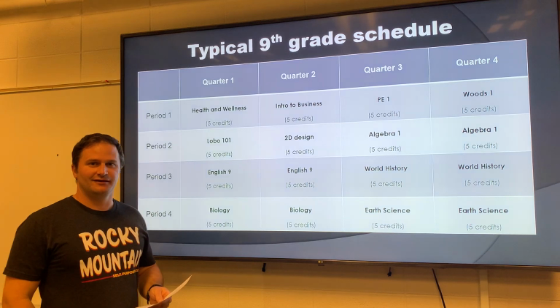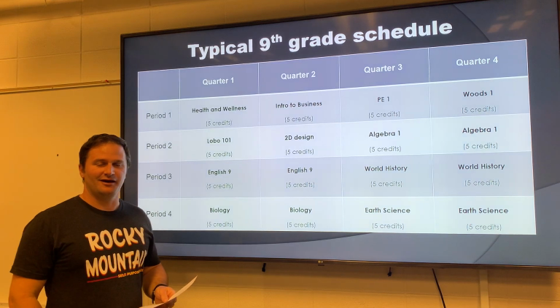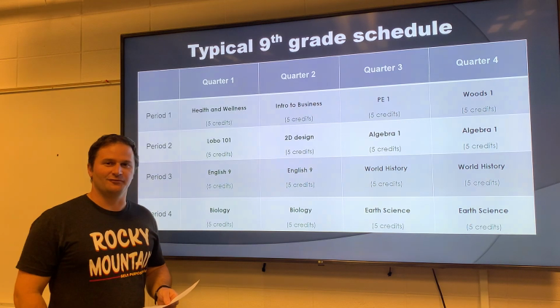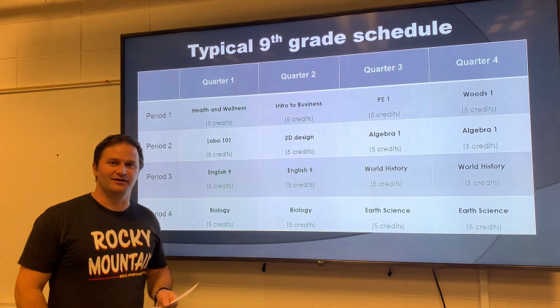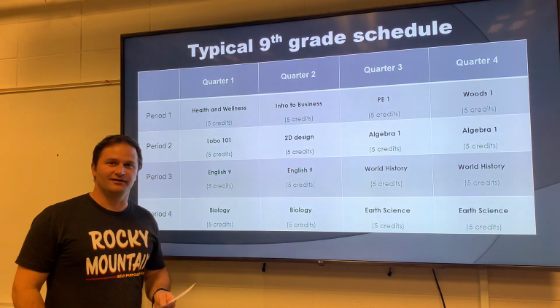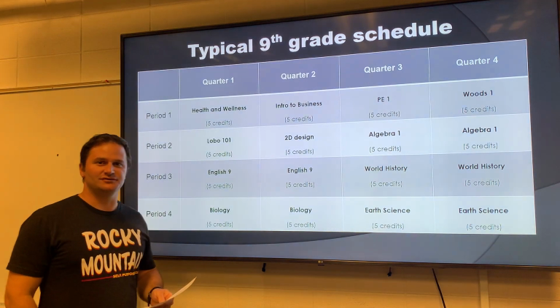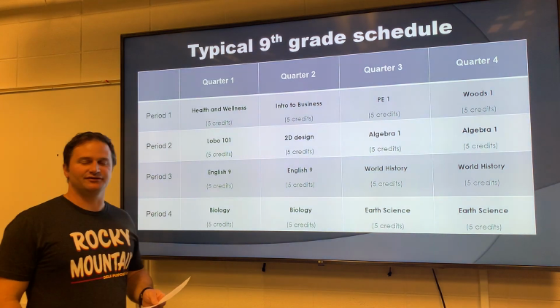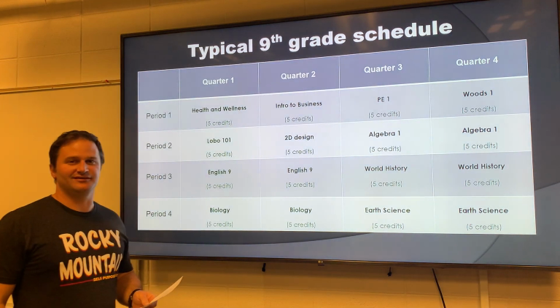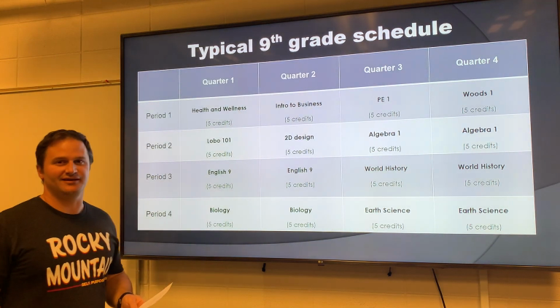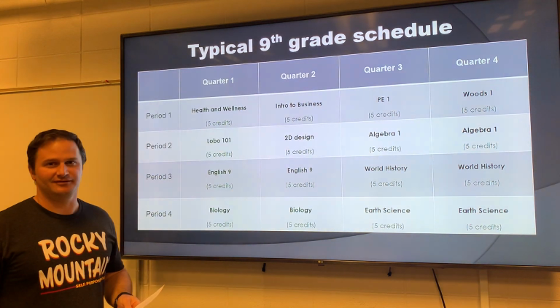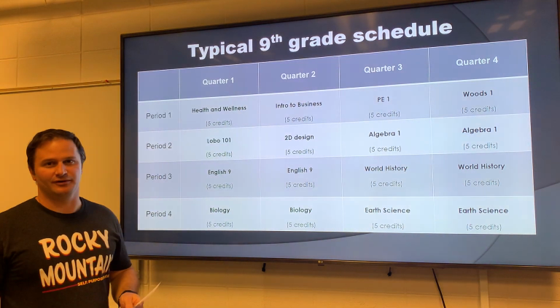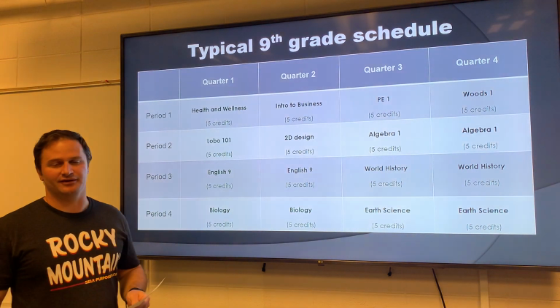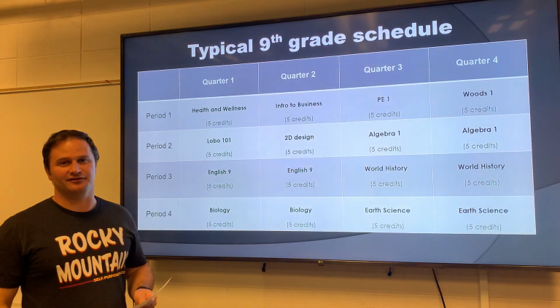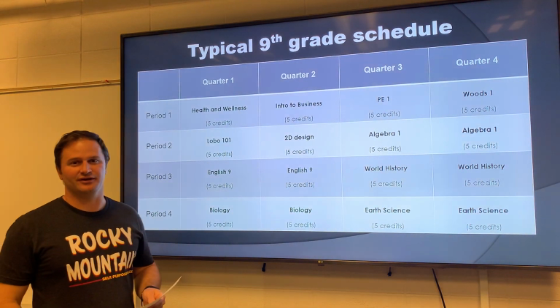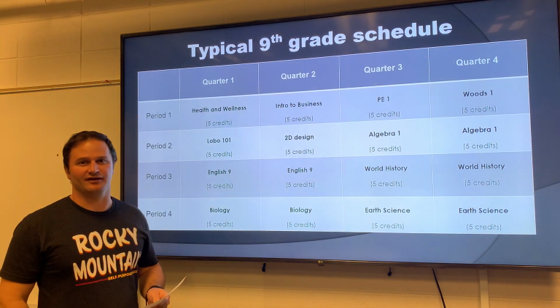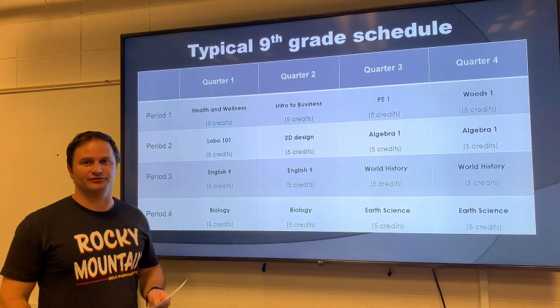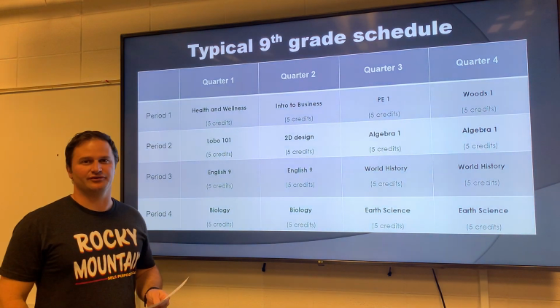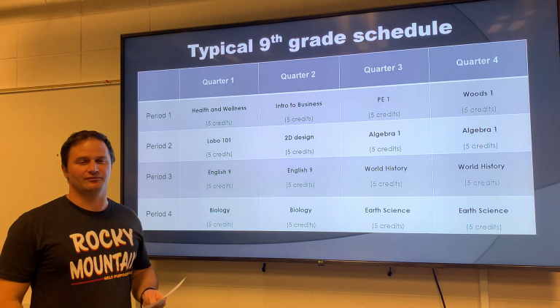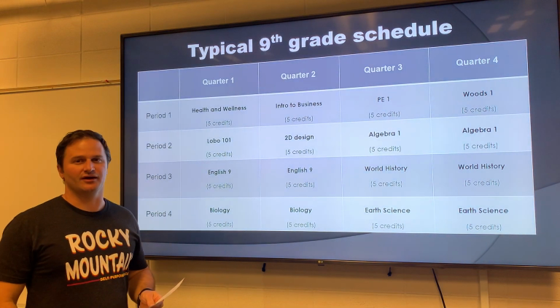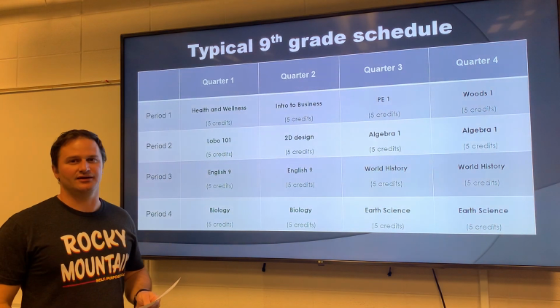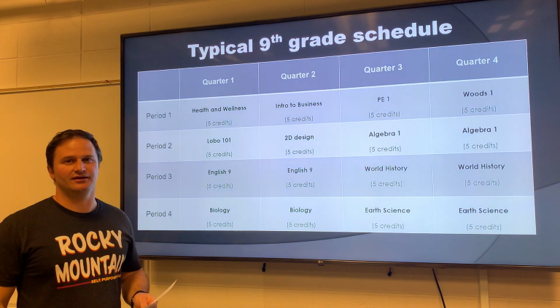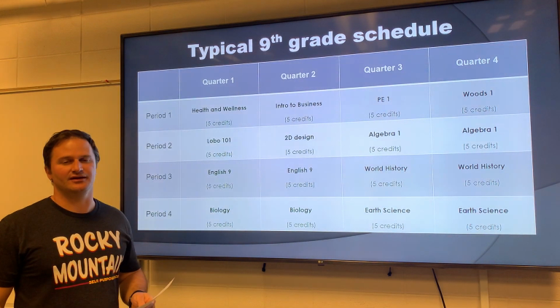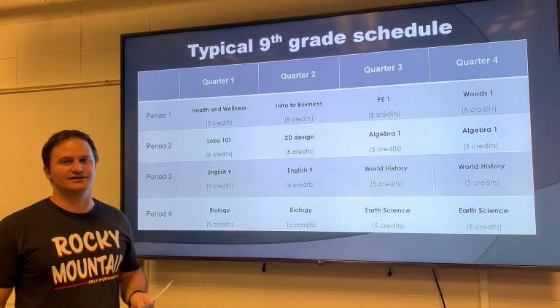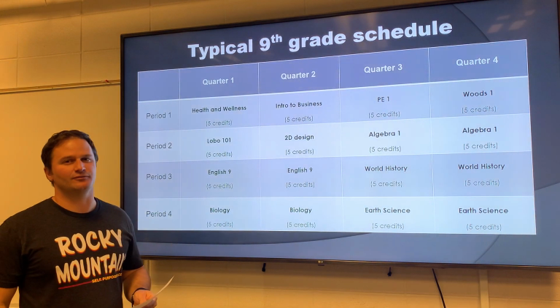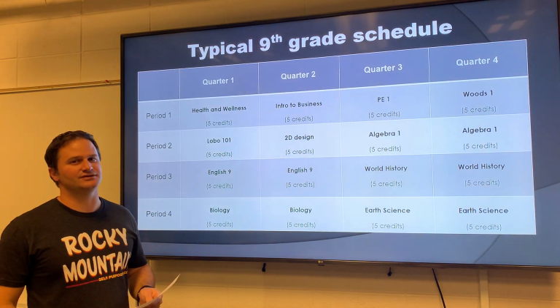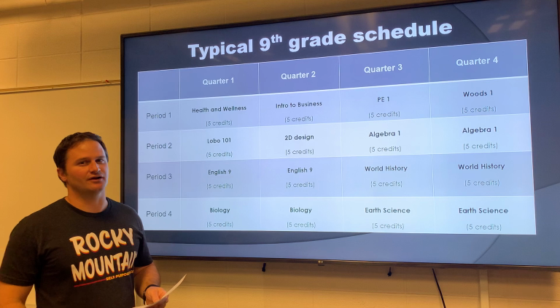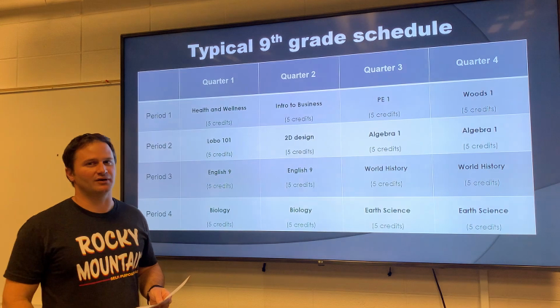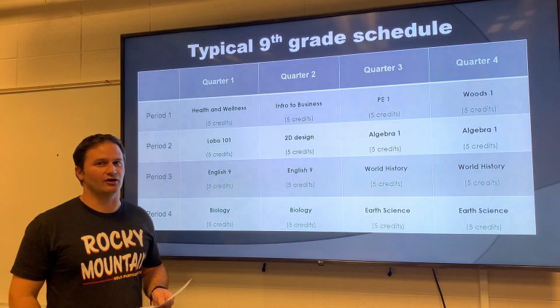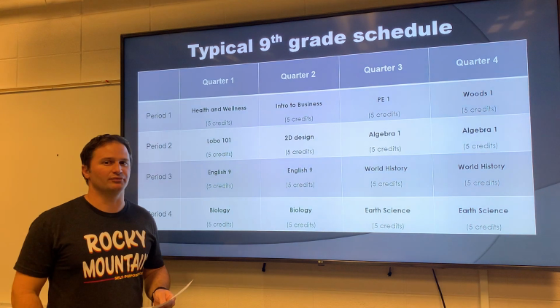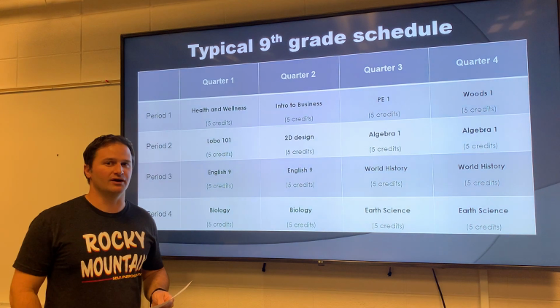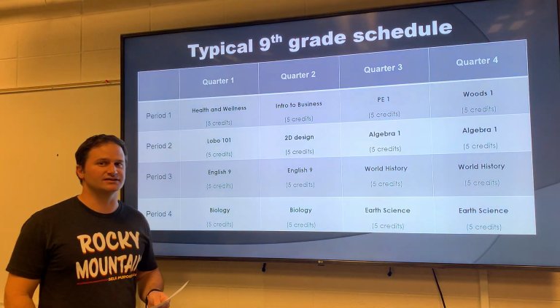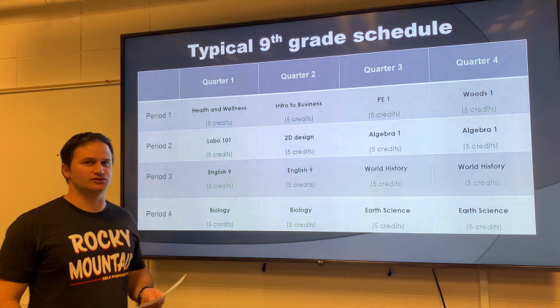Hi everyone, I'm Justin Tate, one of the 9th grade counselors here at Rocky, and today we're going to talk about our block schedule.